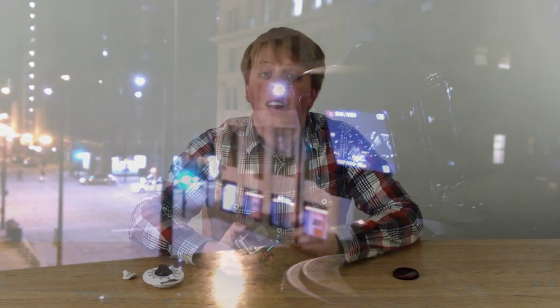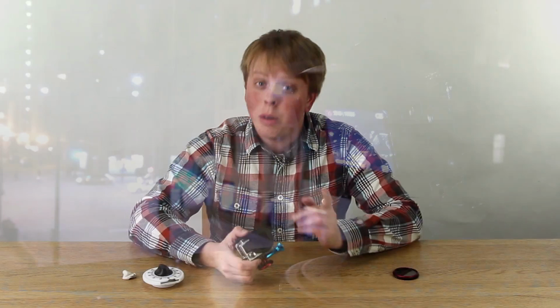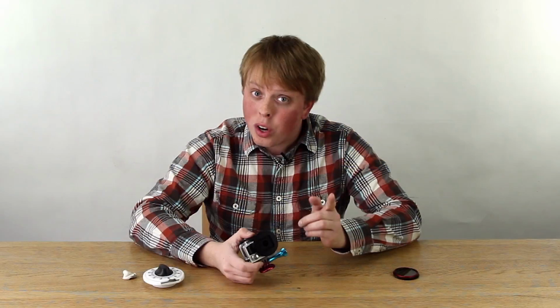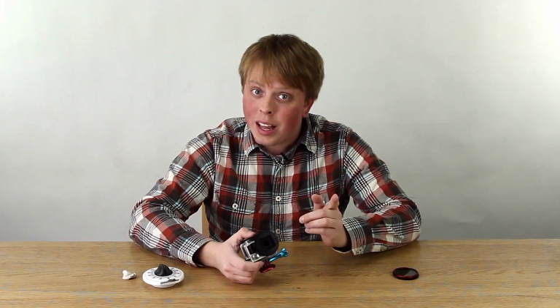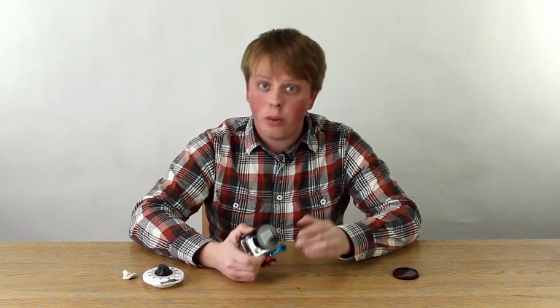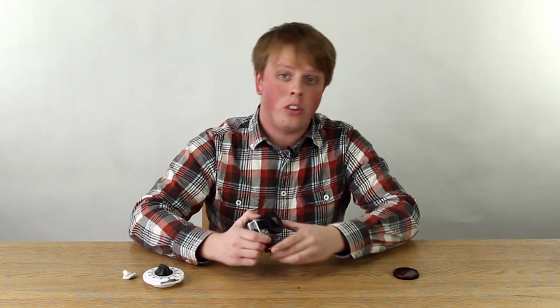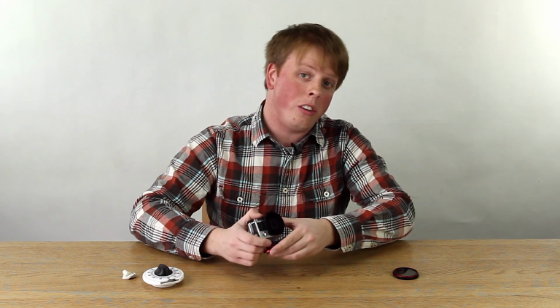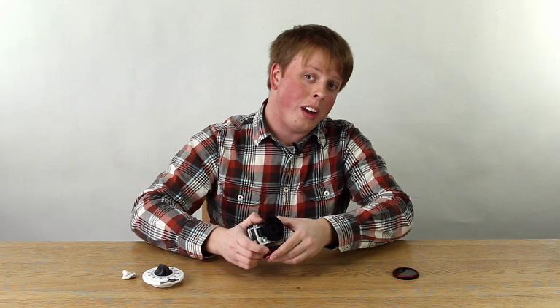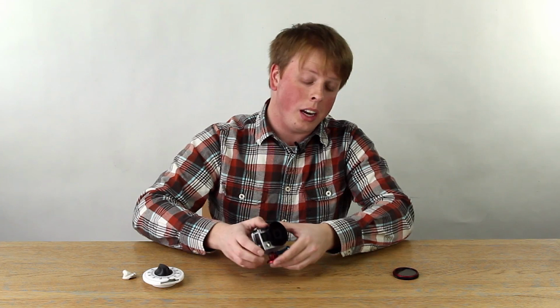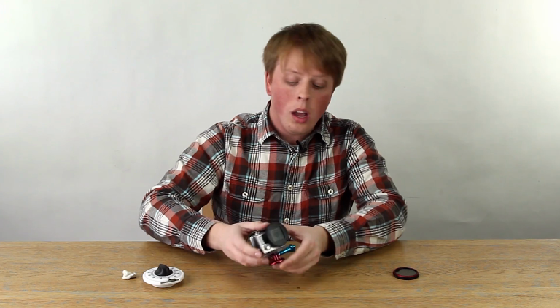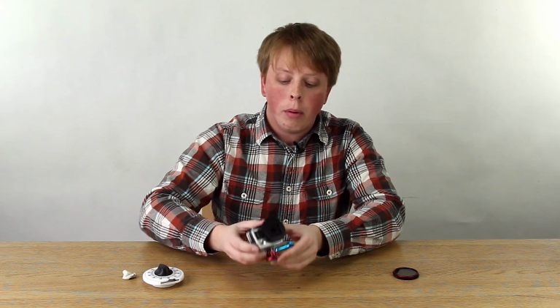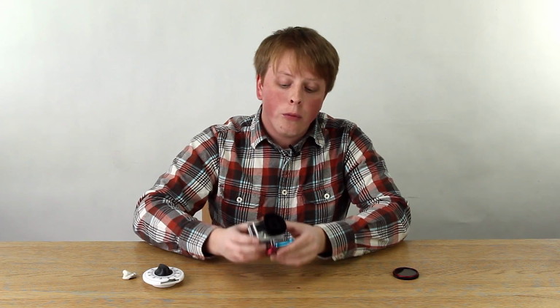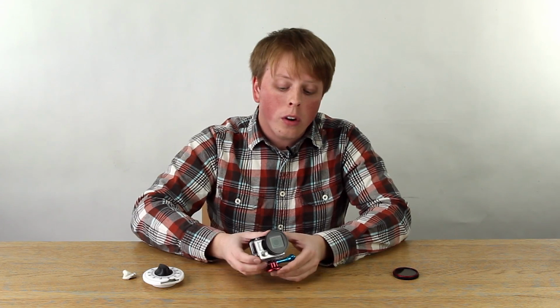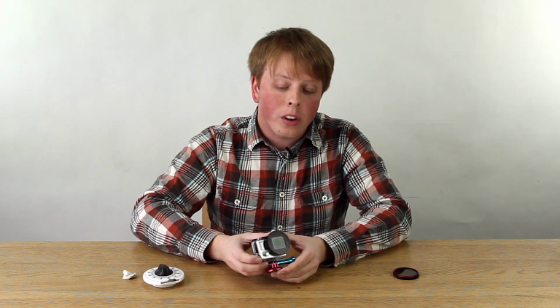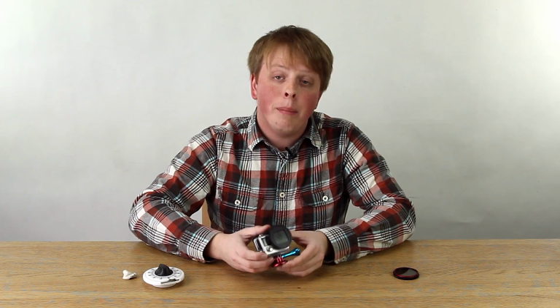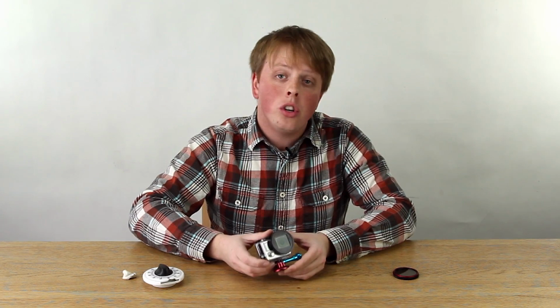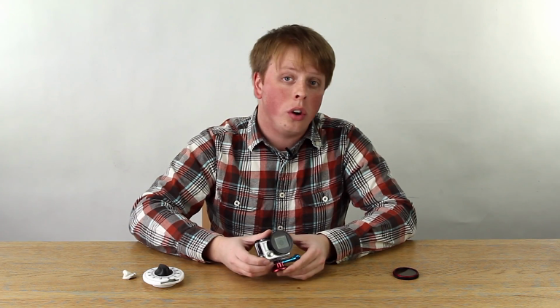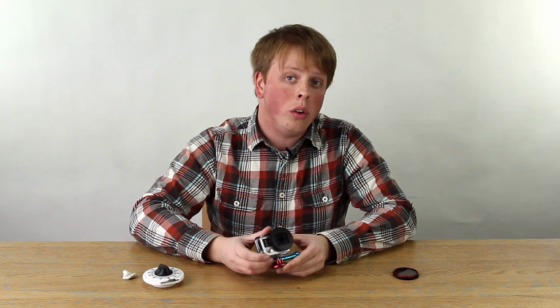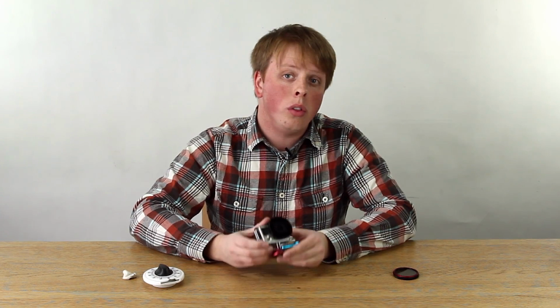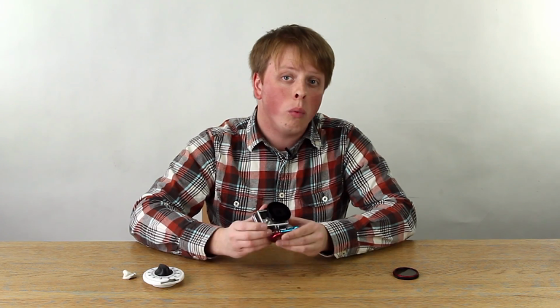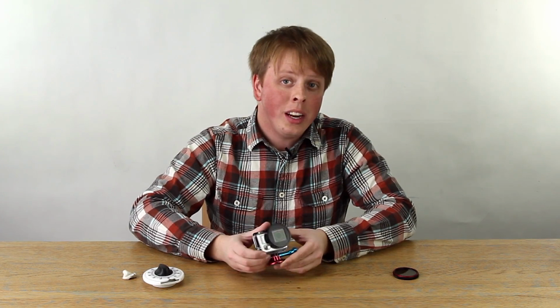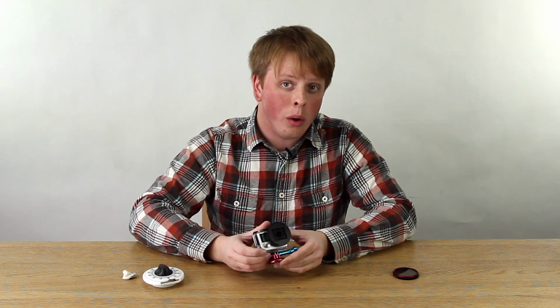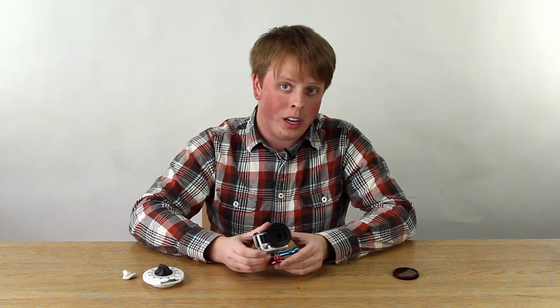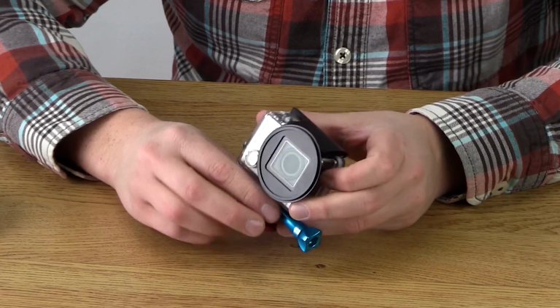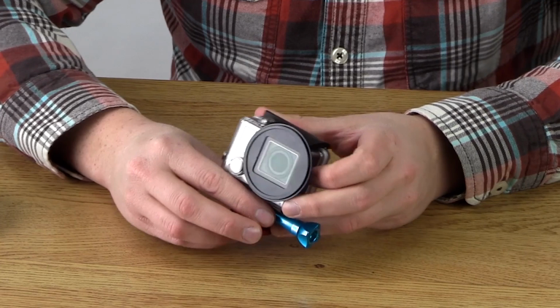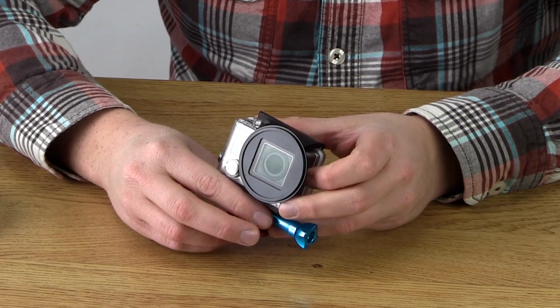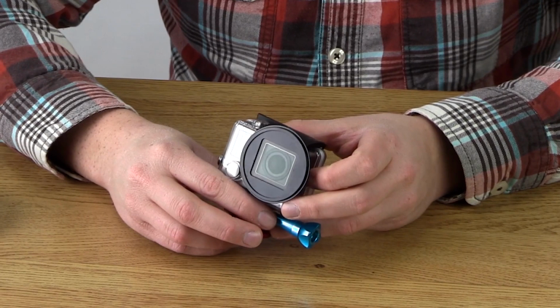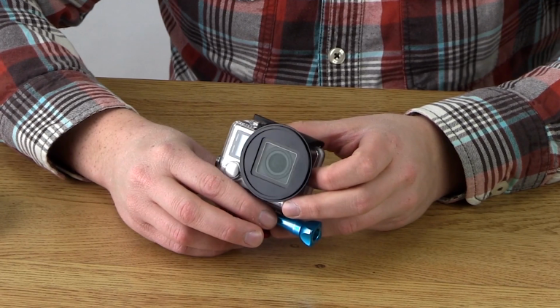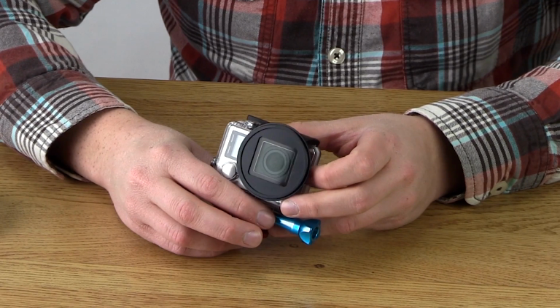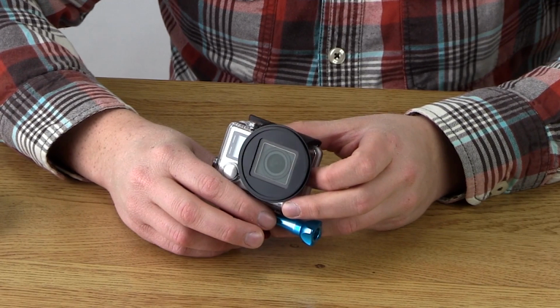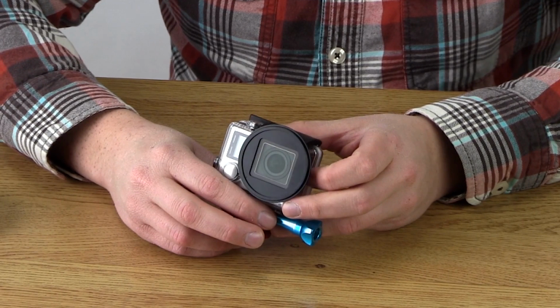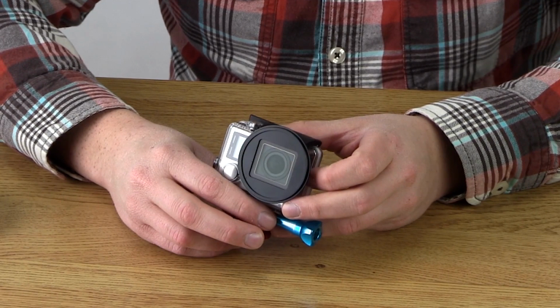Now, I'm going to show you that footage in a second, but first I'm going to show you the rig that we used to get our night time-lapse.